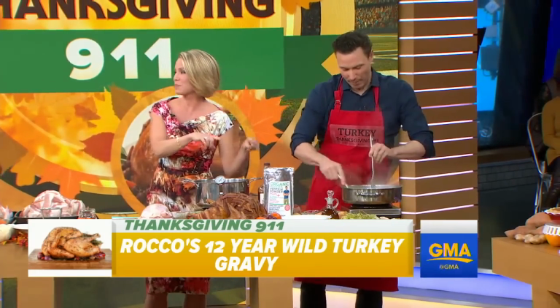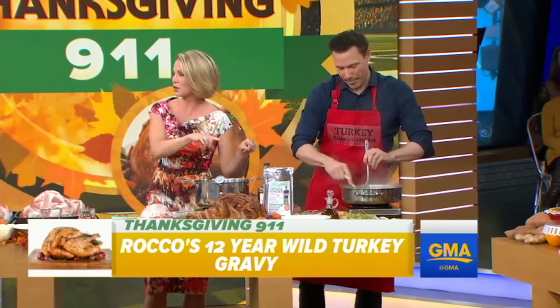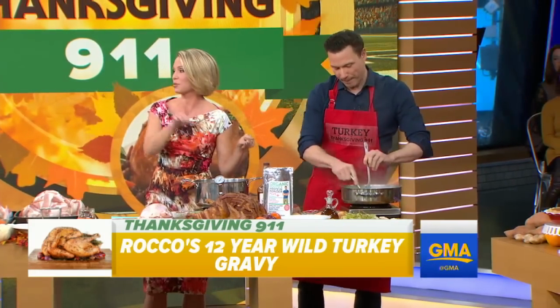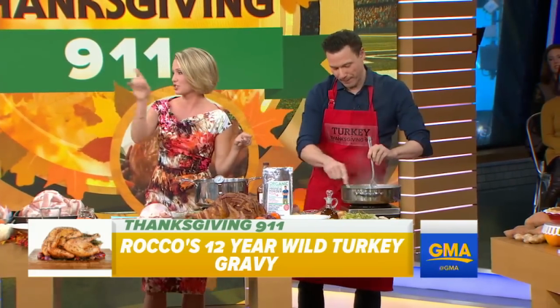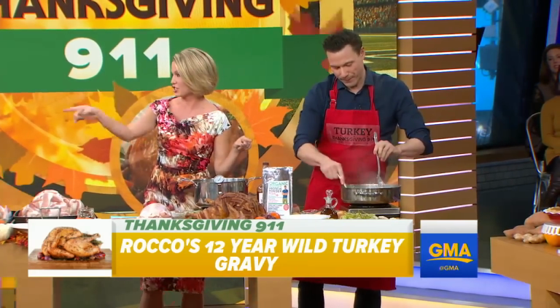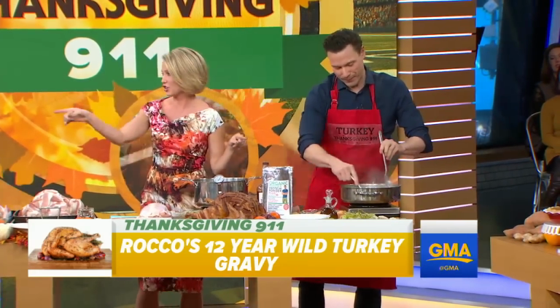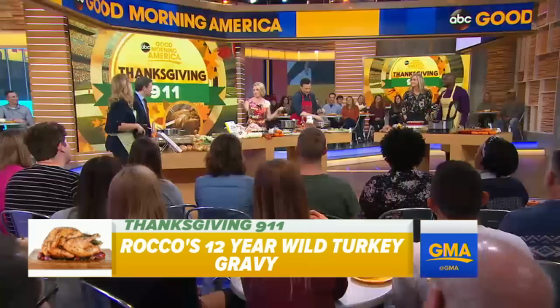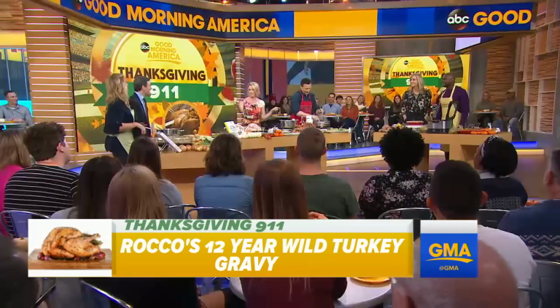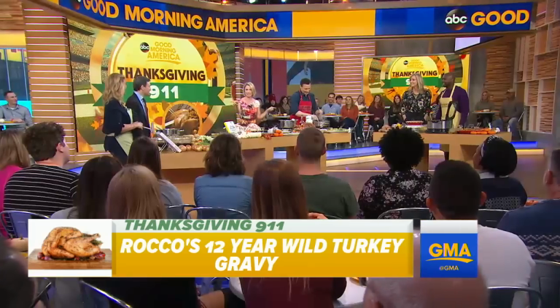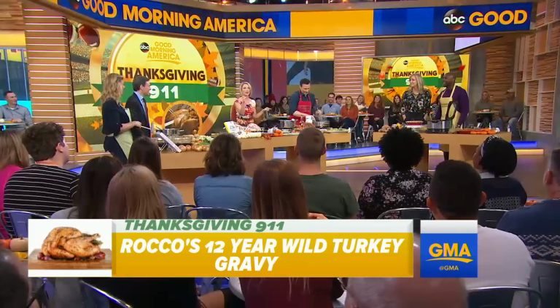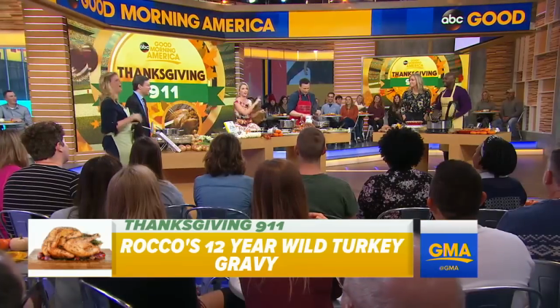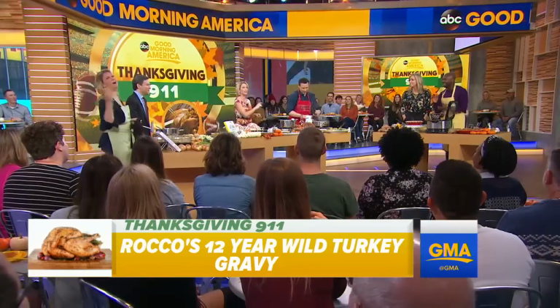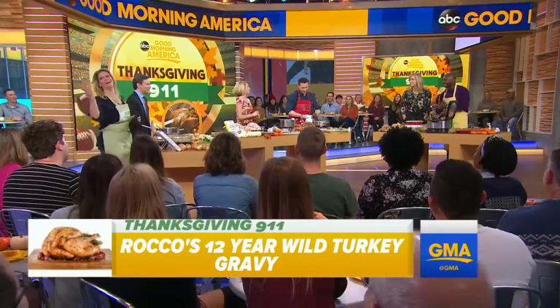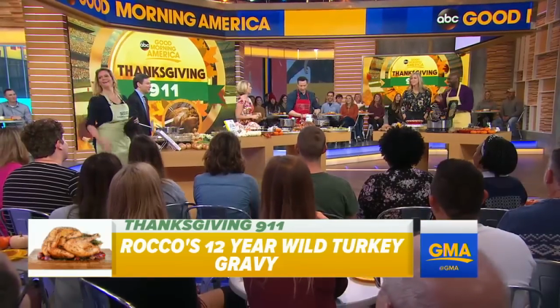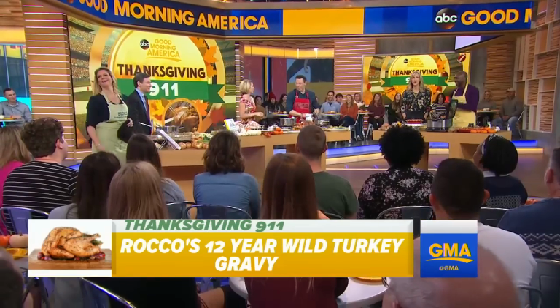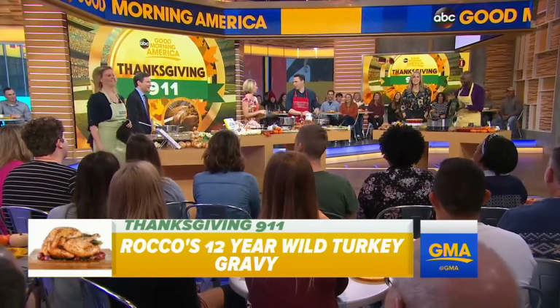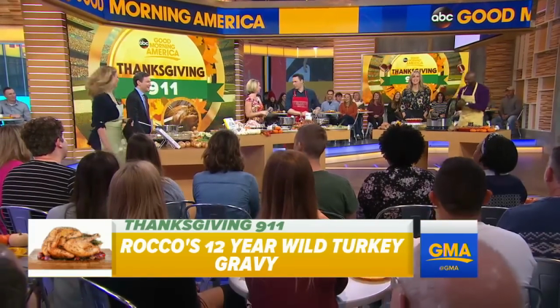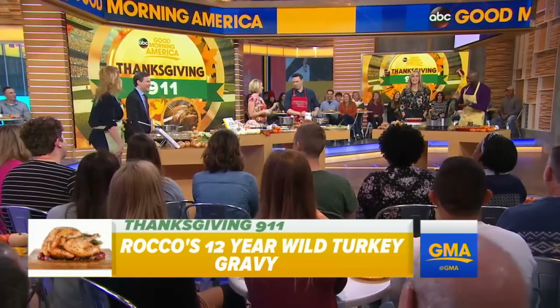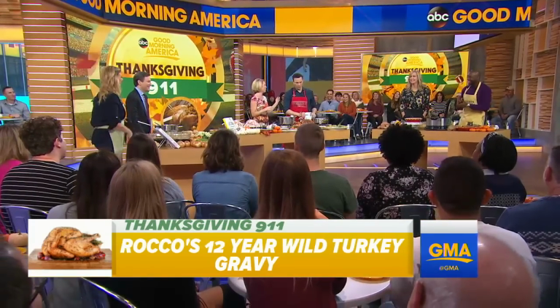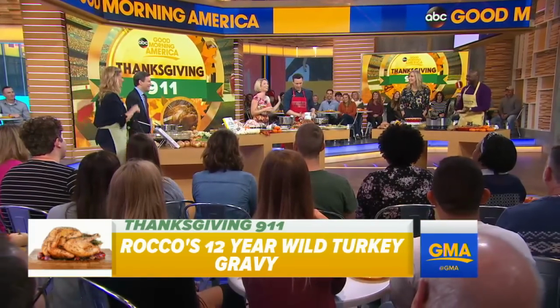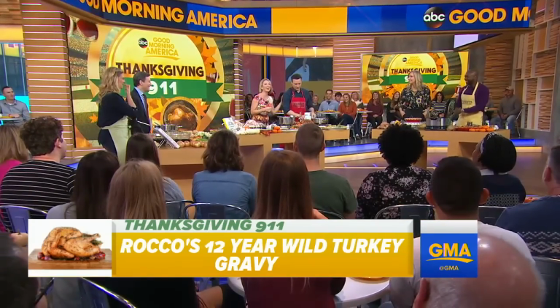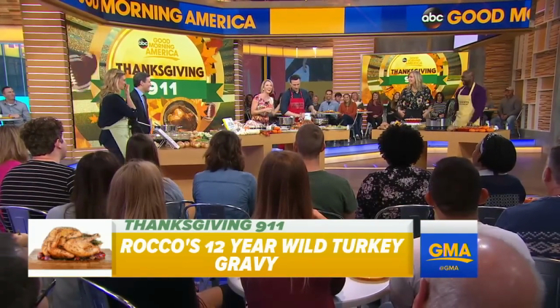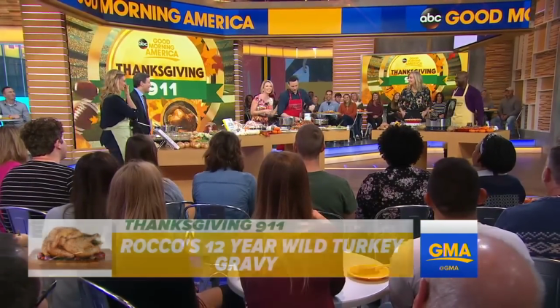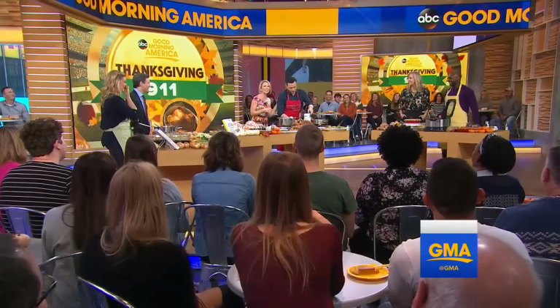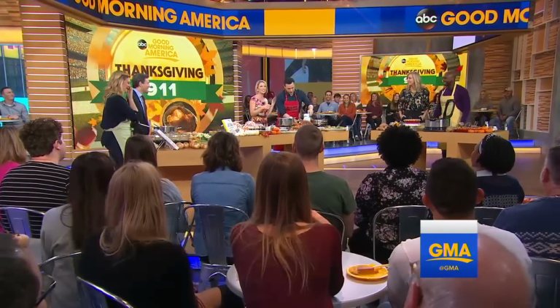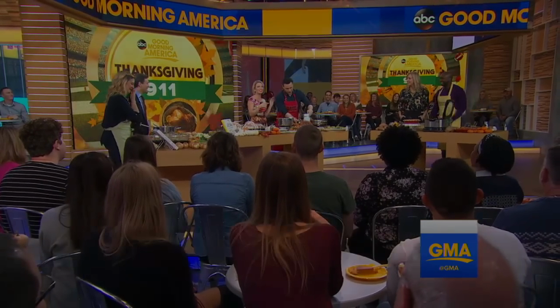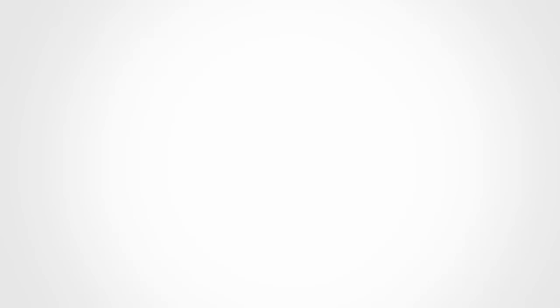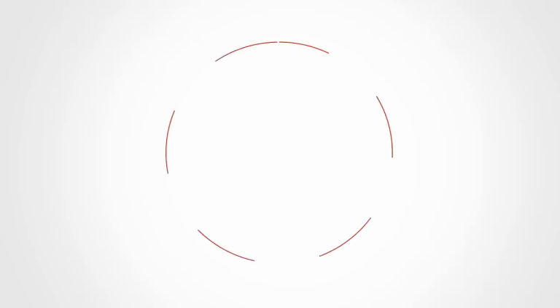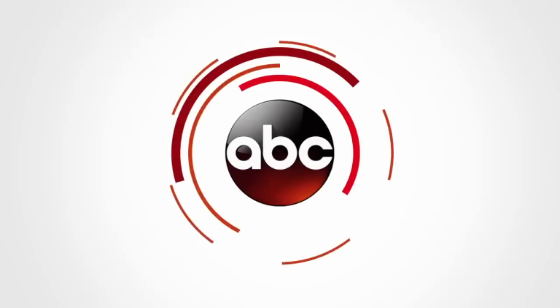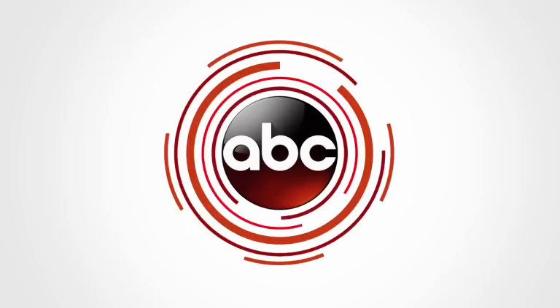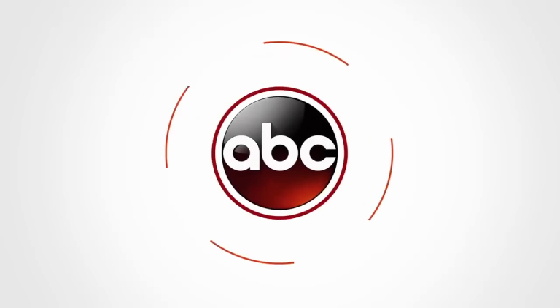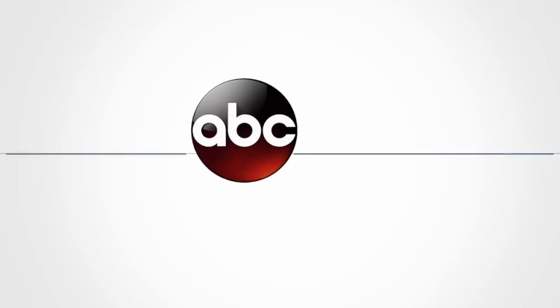As an athlete, you can appreciate it. I just want to note that the wild turkey got a bigger applause than the cheddar cheese. I think both. All right, Rocco, thank you.